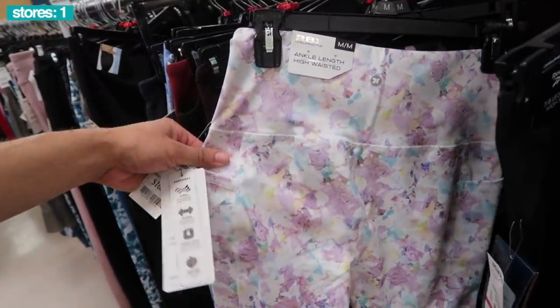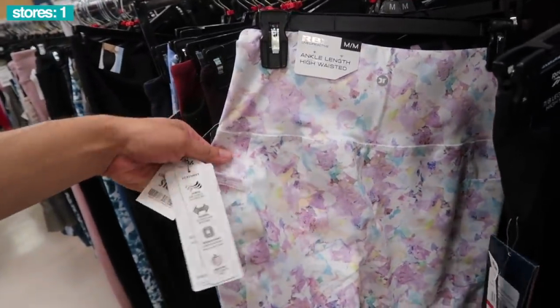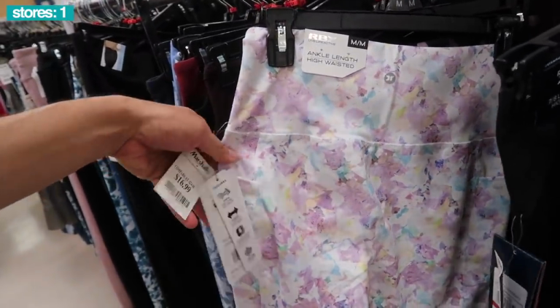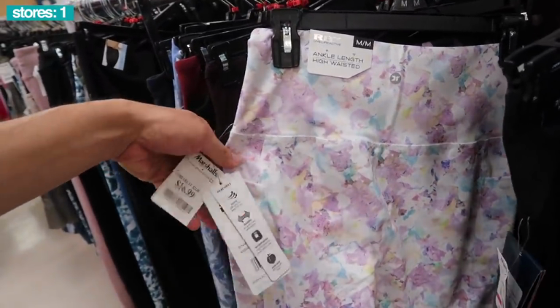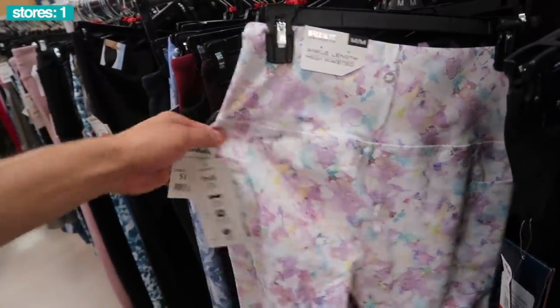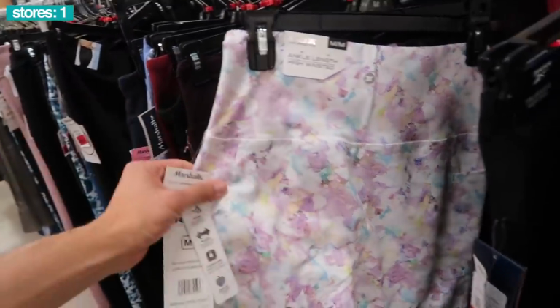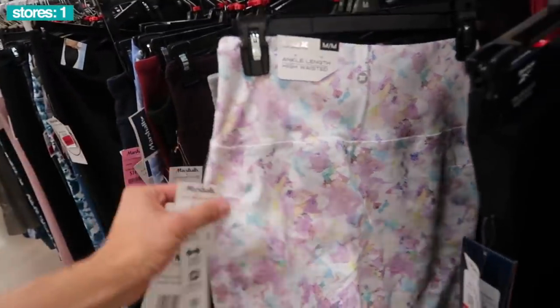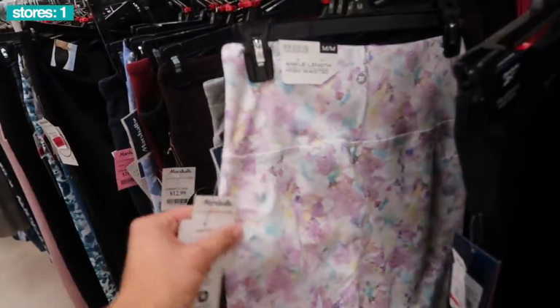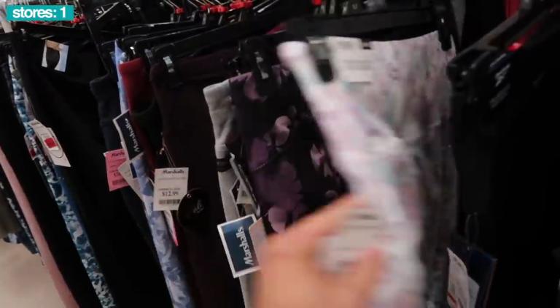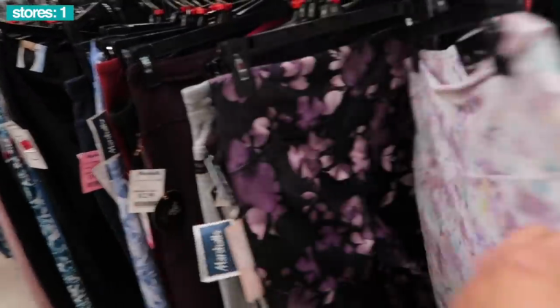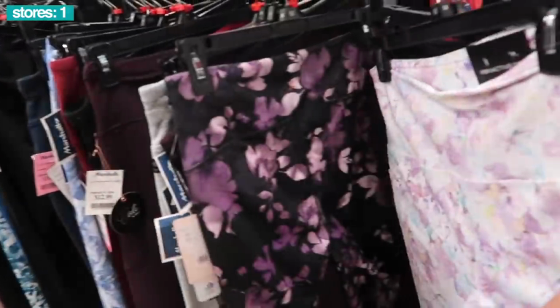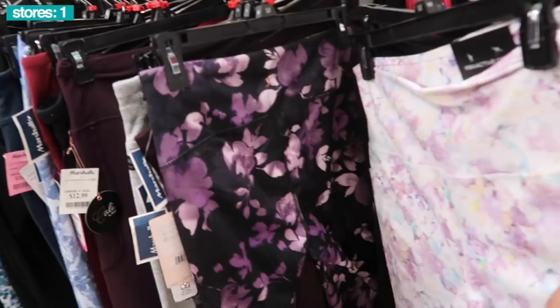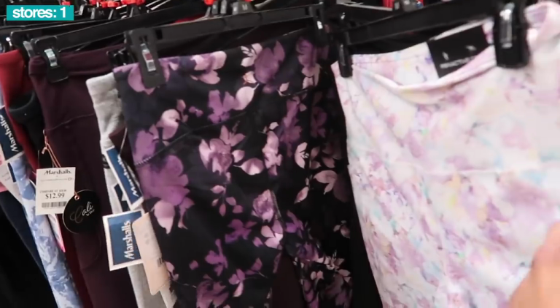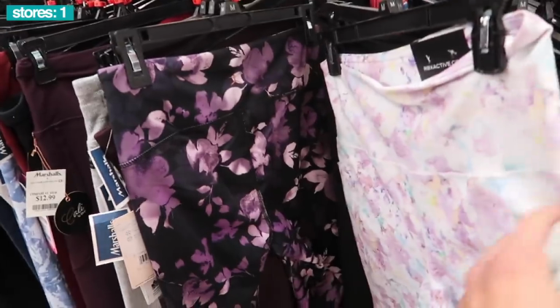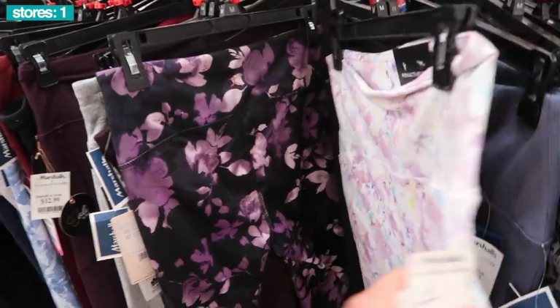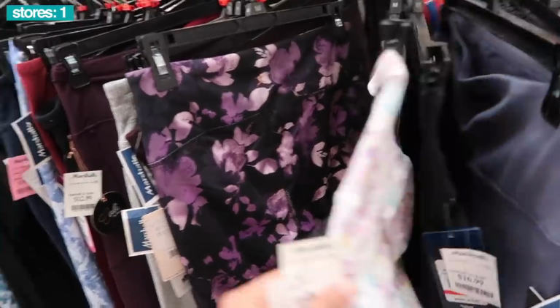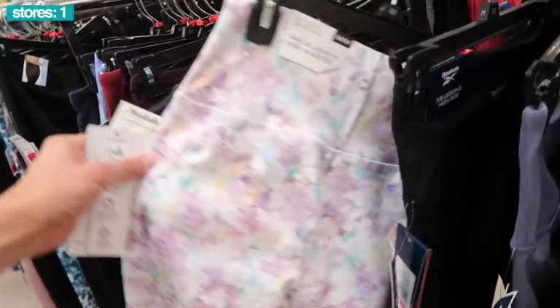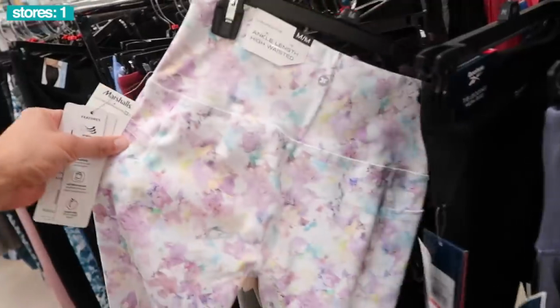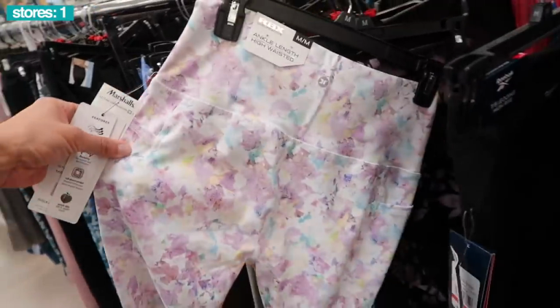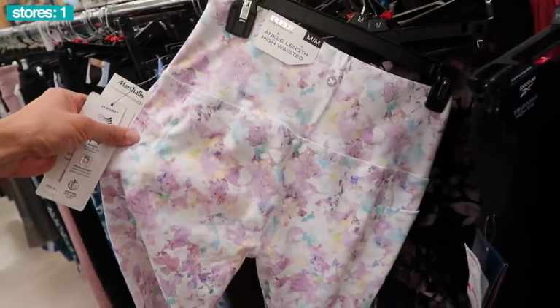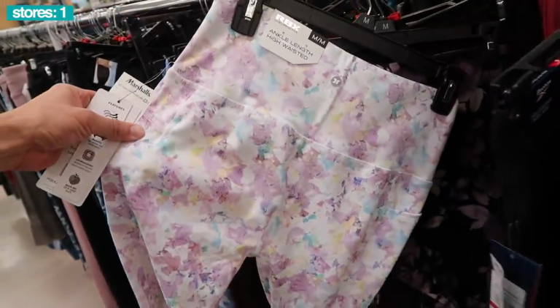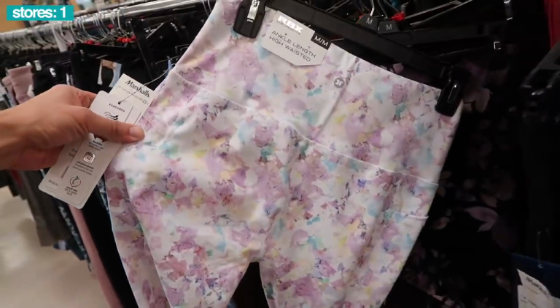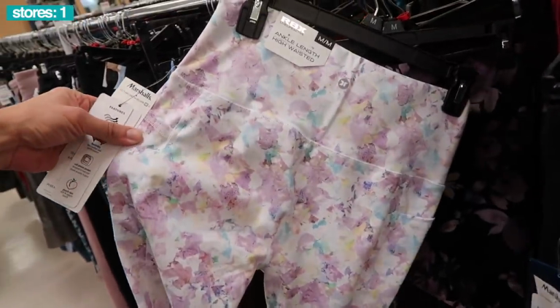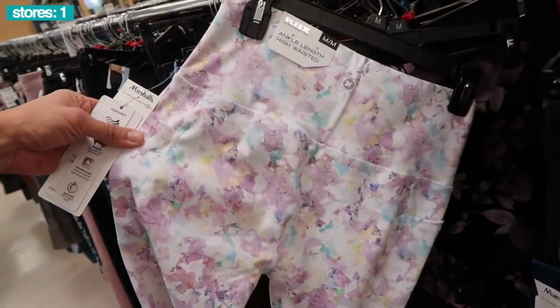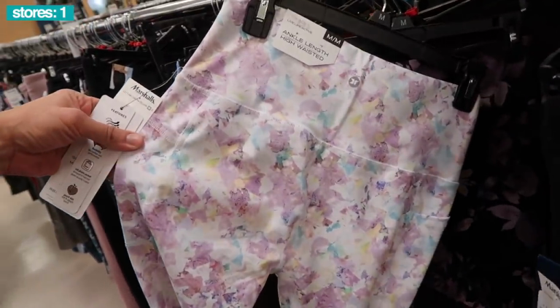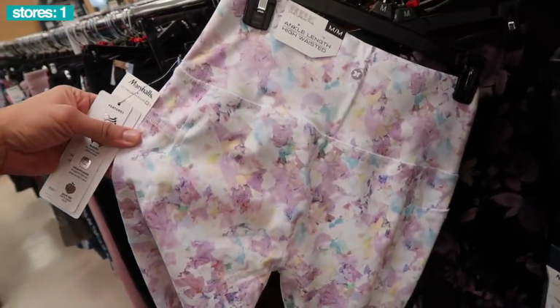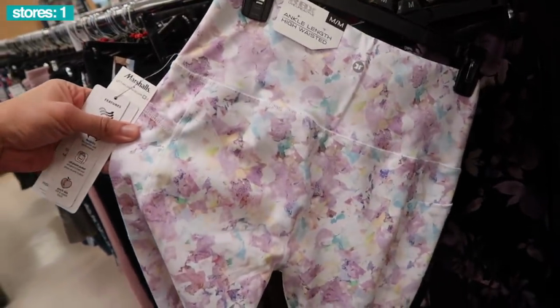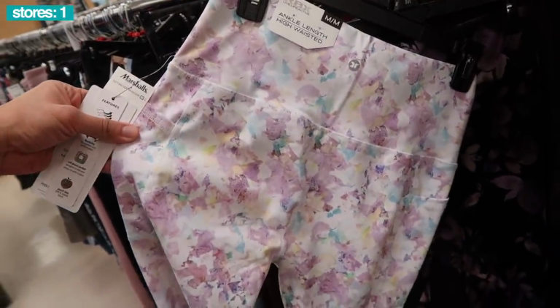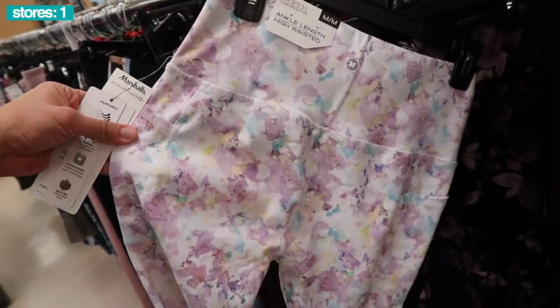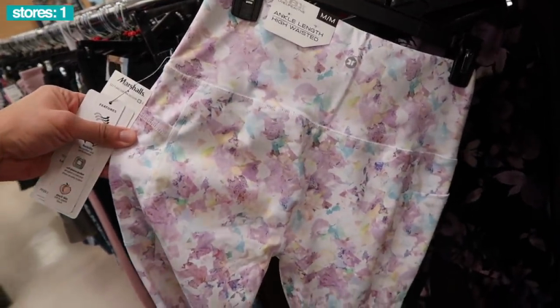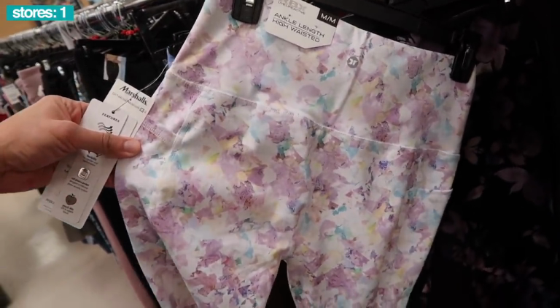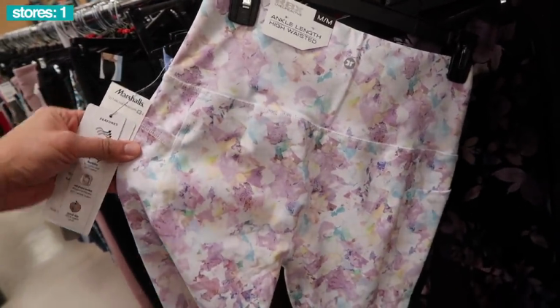Also got the RBX fitness ball, anti-burst design, $10. Look at that floral design on the yoga pants, $17. They only have a medium, so if I didn't have these thick thighs I could definitely rock it.